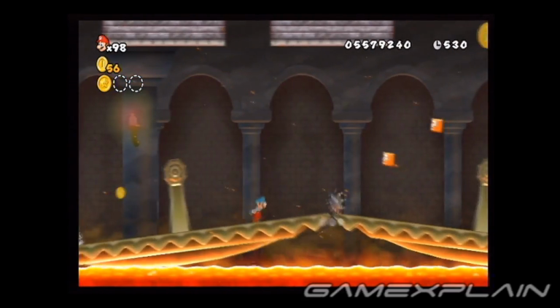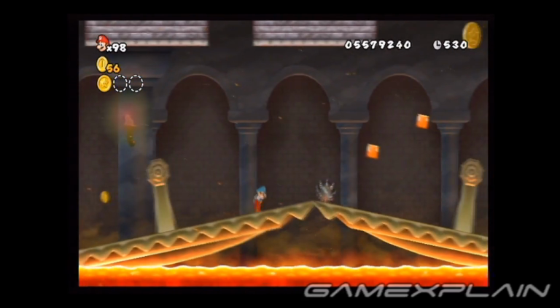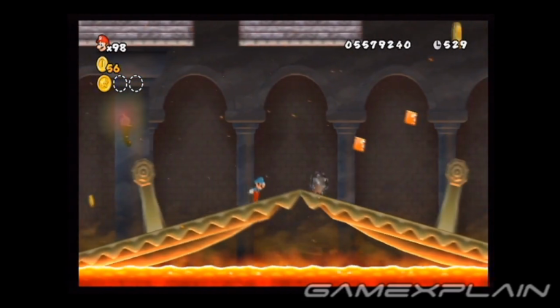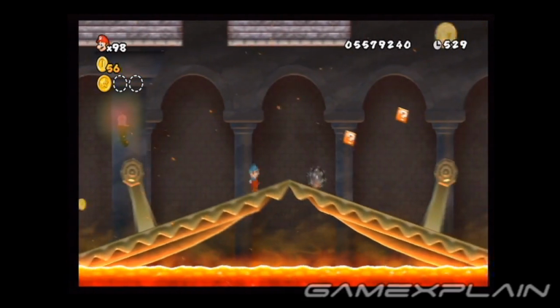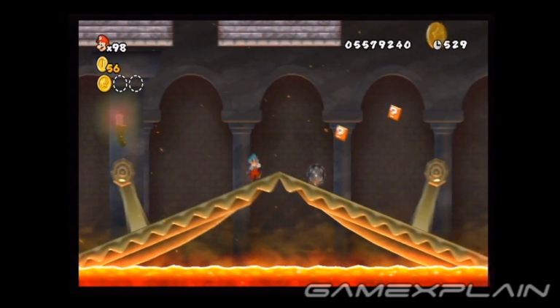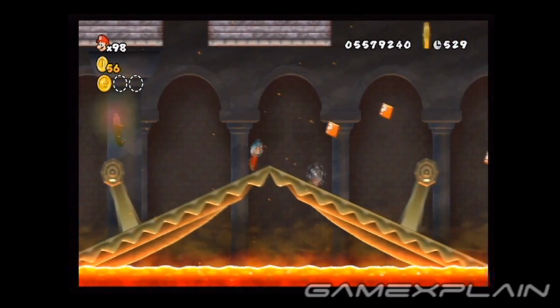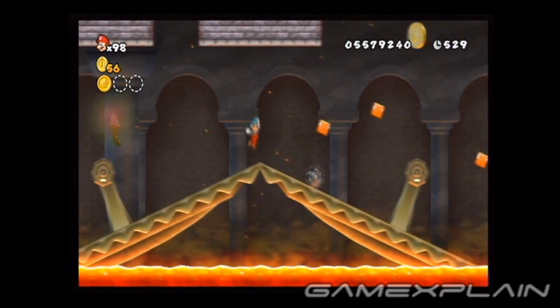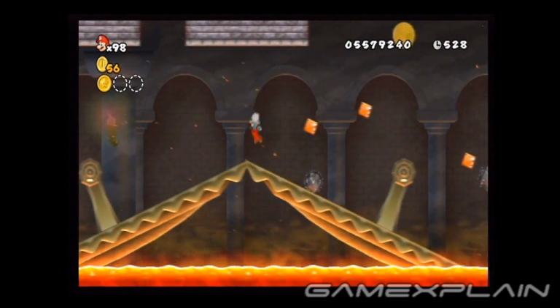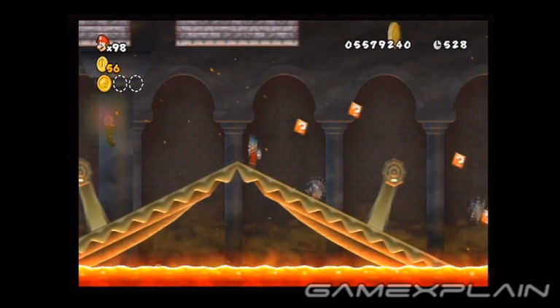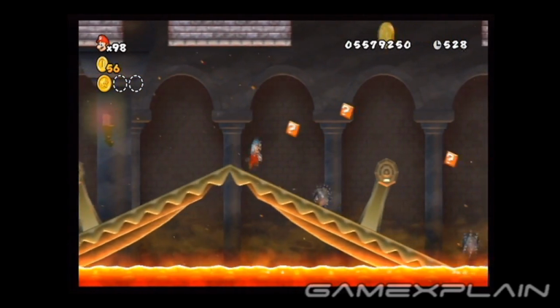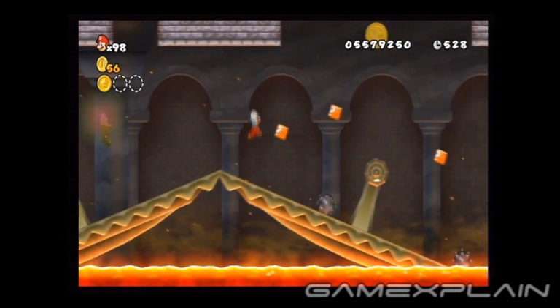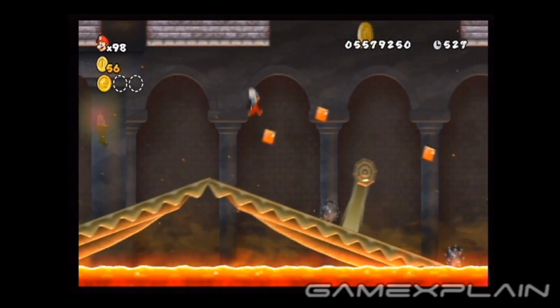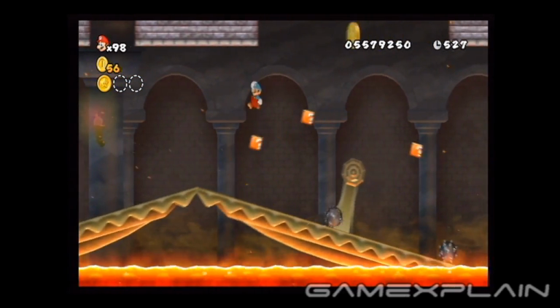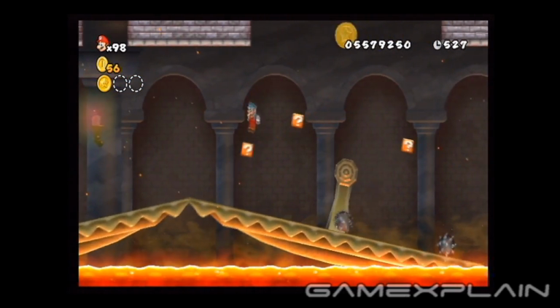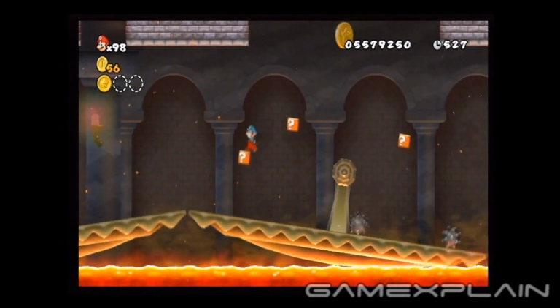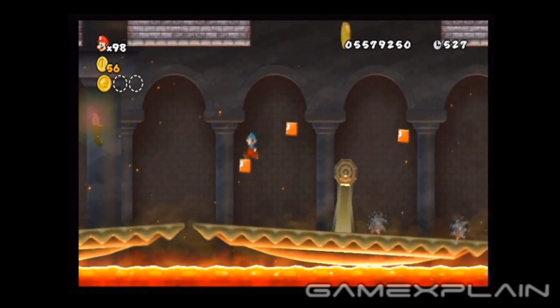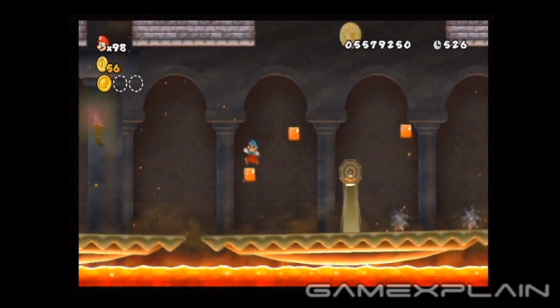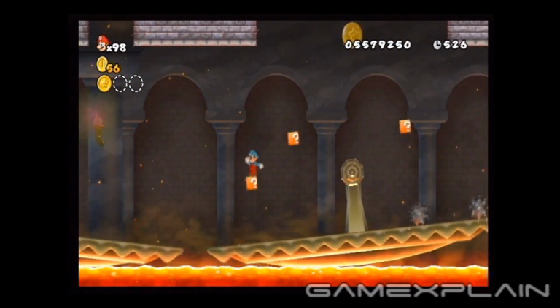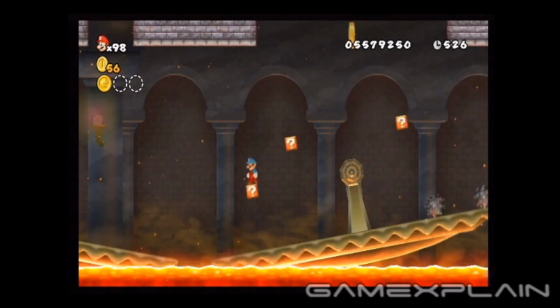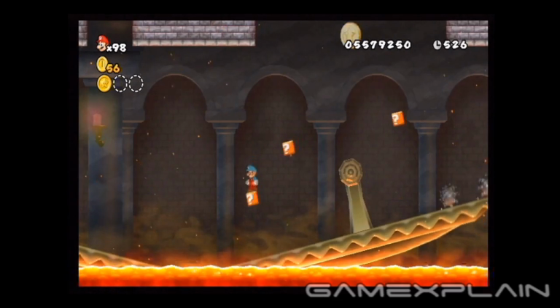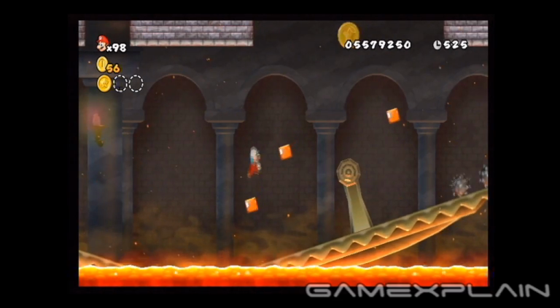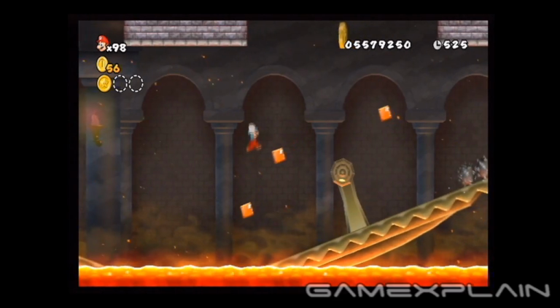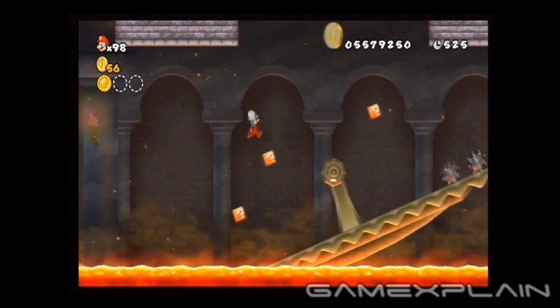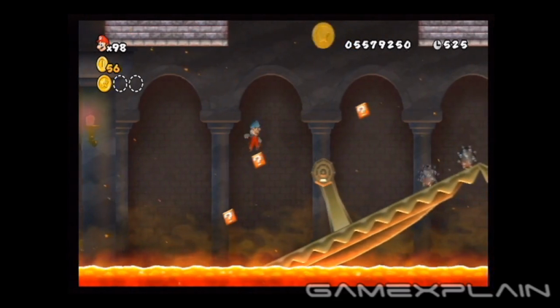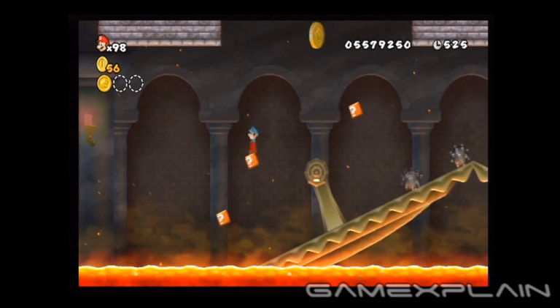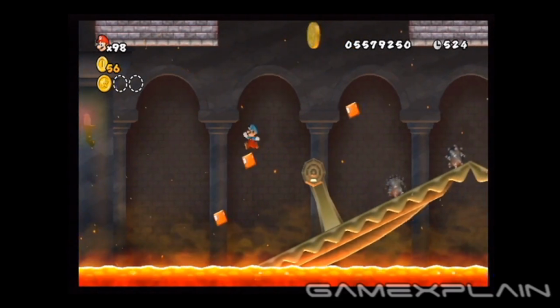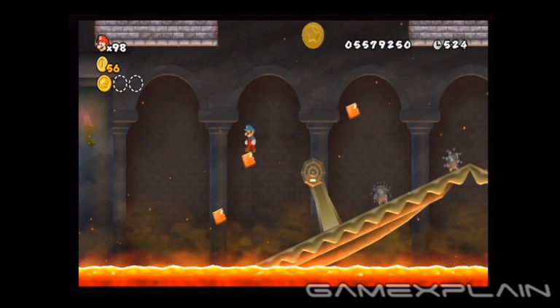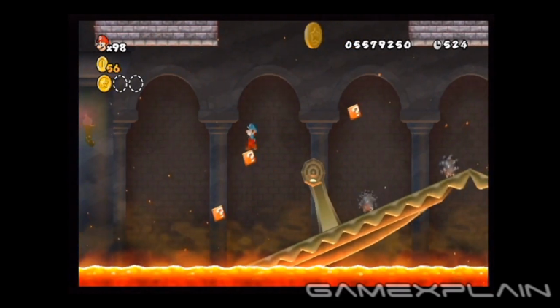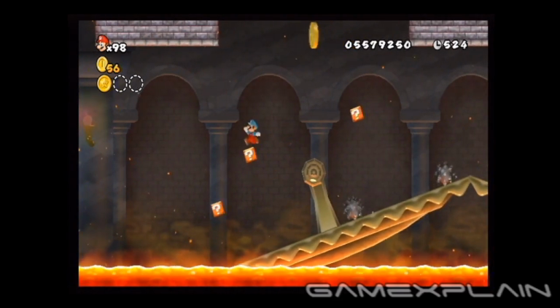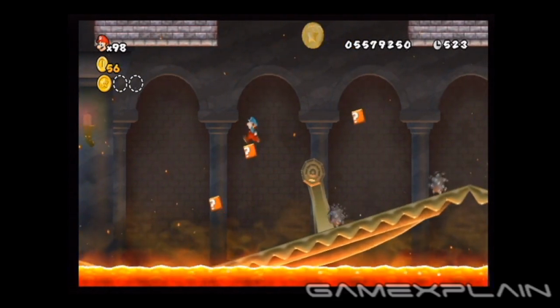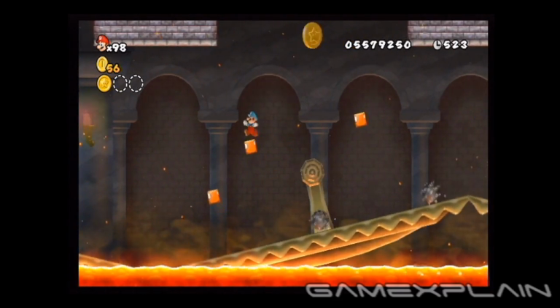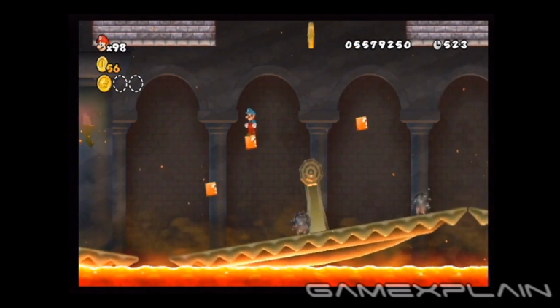The second Star Coin is above this swinging platform. Simply jump from the item boxes to get it.